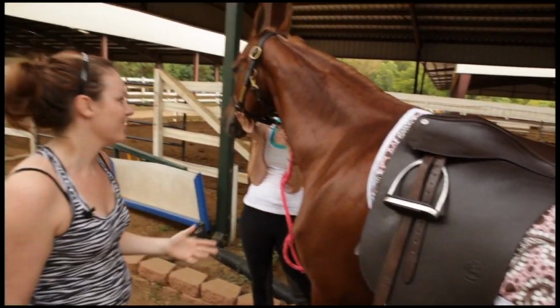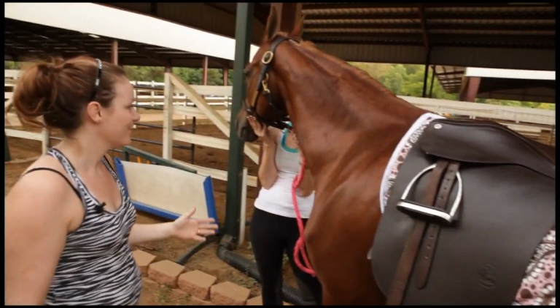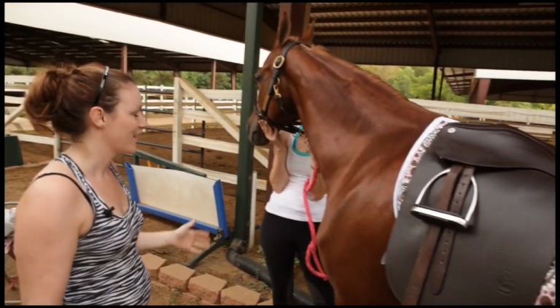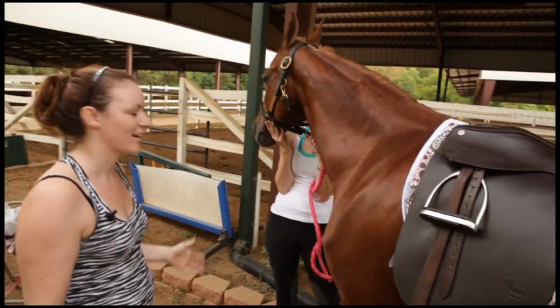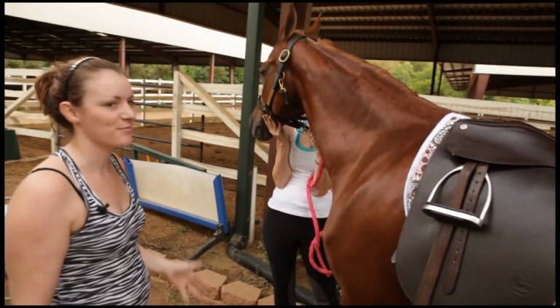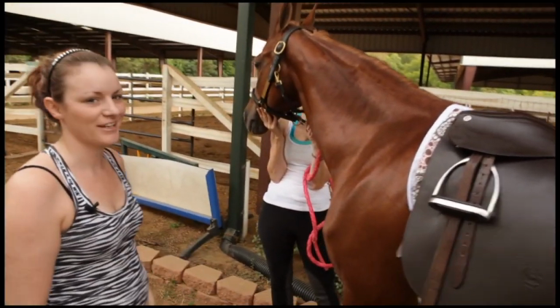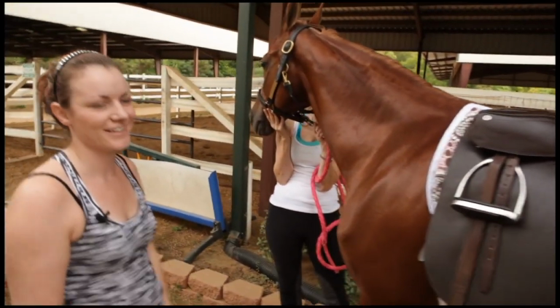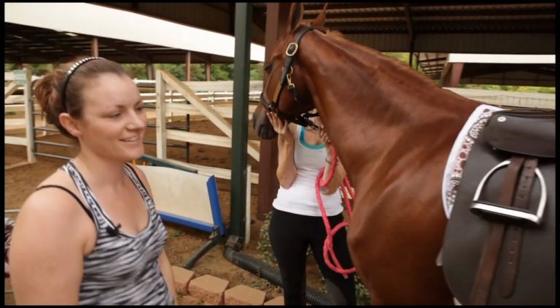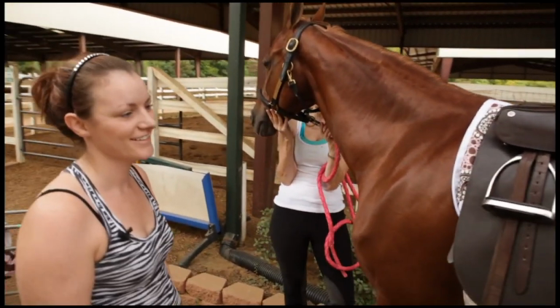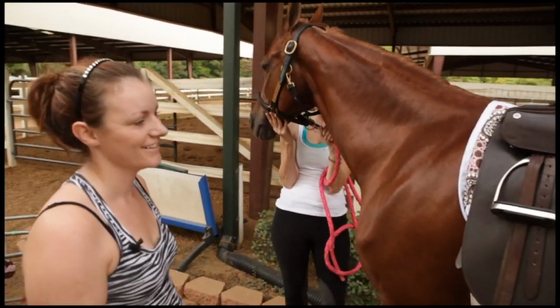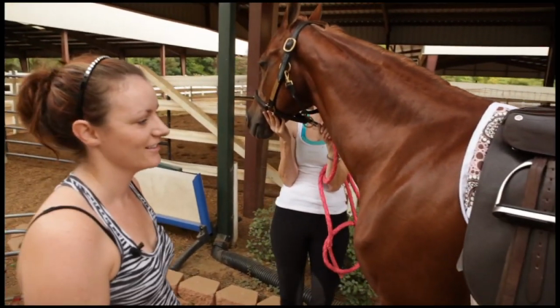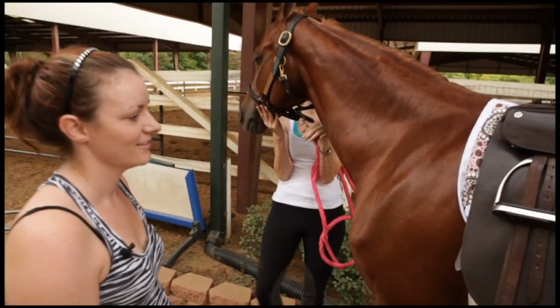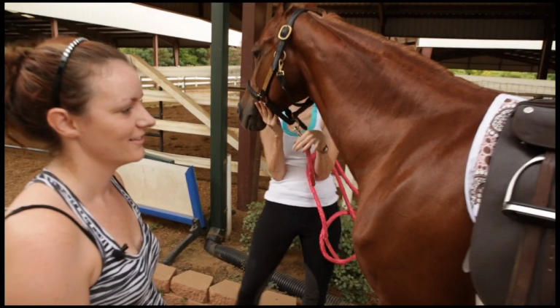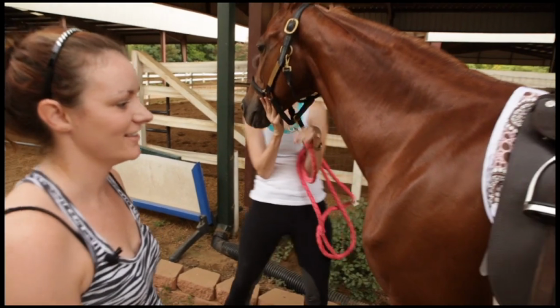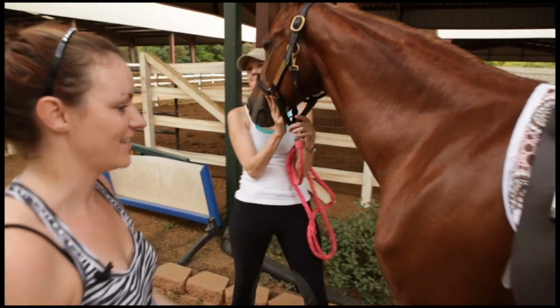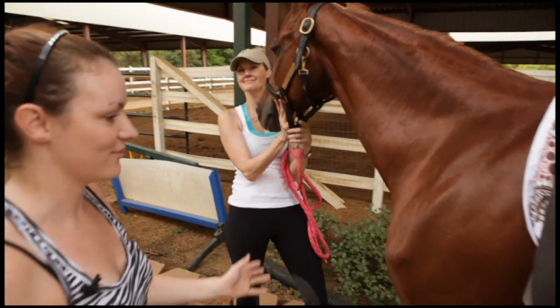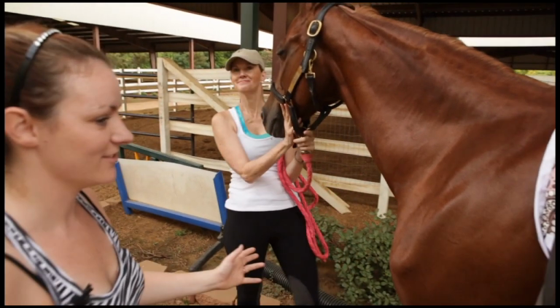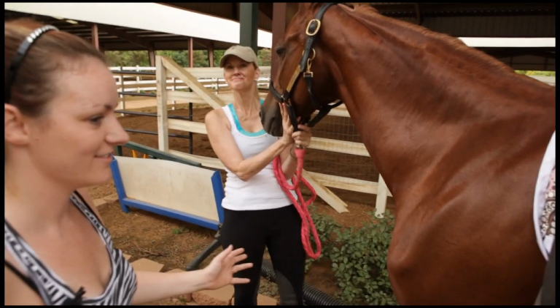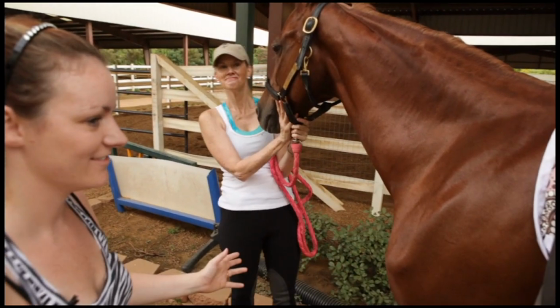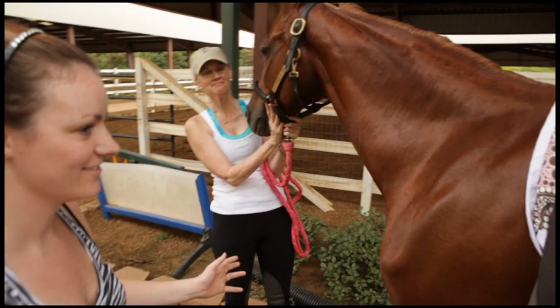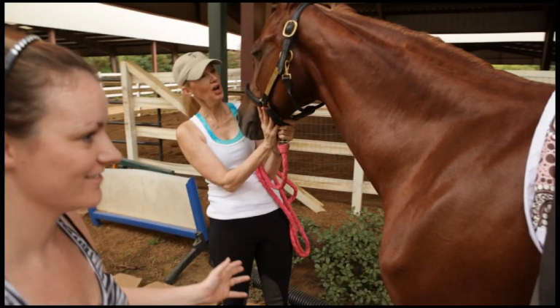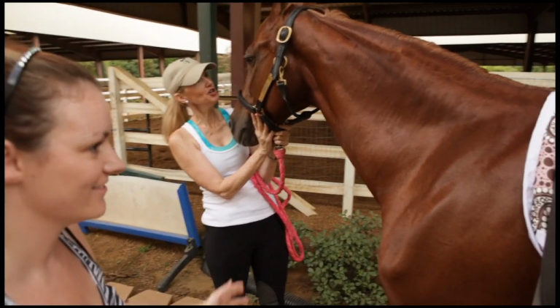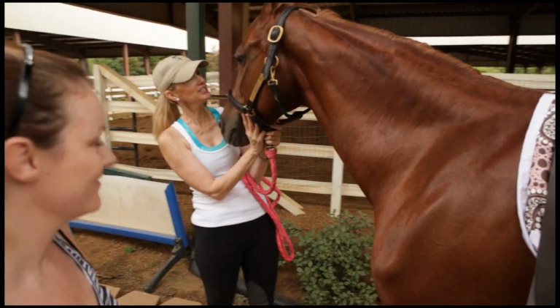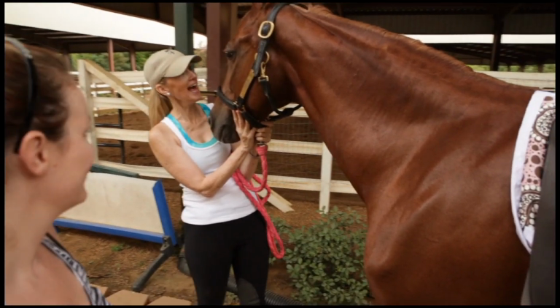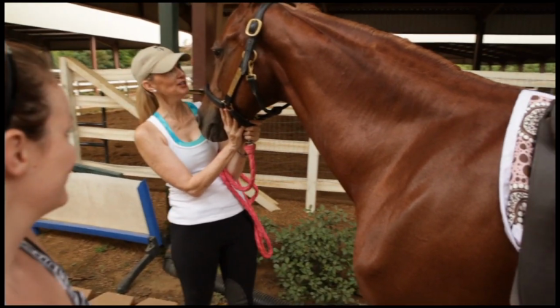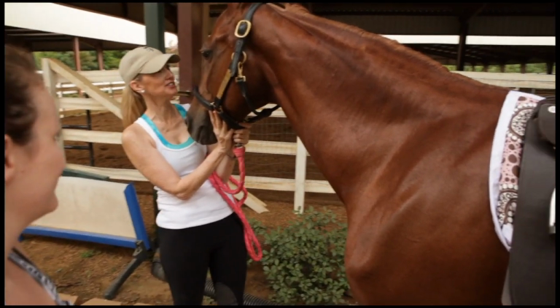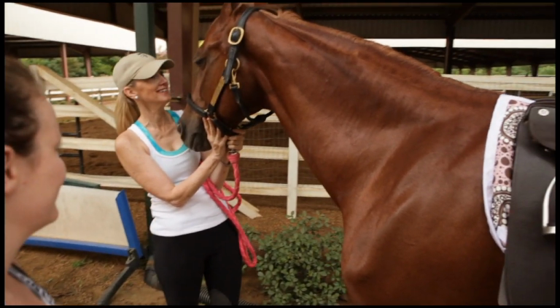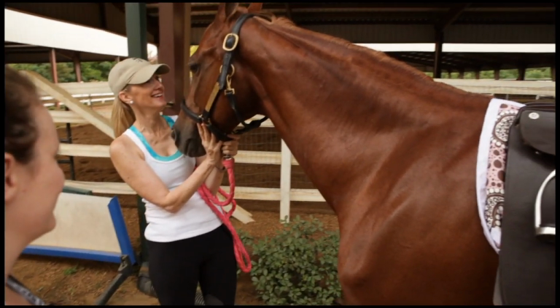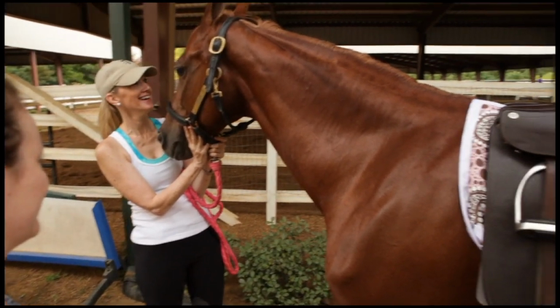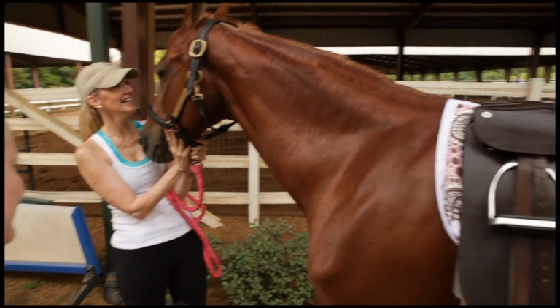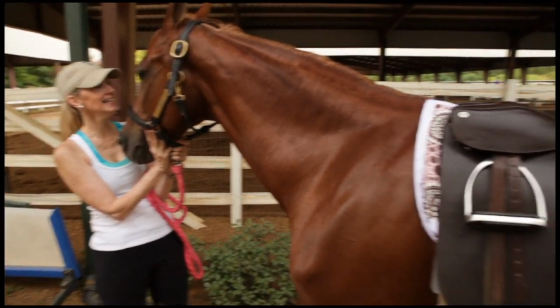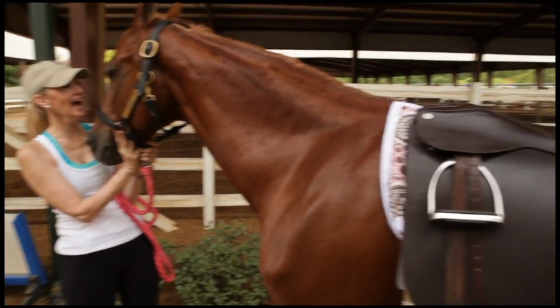Is it saddled? It's saddled. You're saddled! Yay!